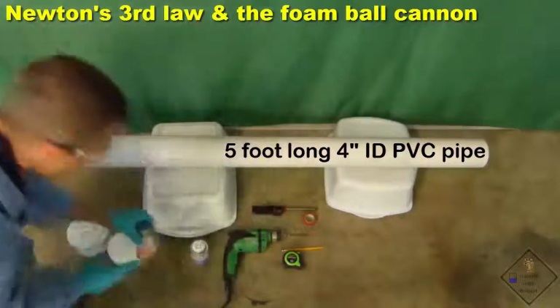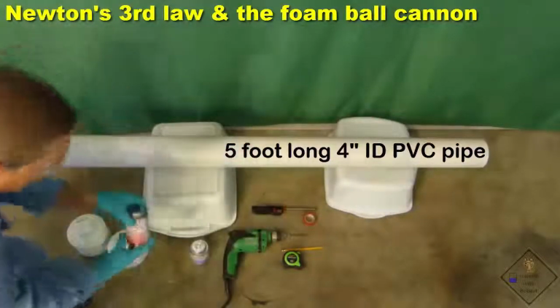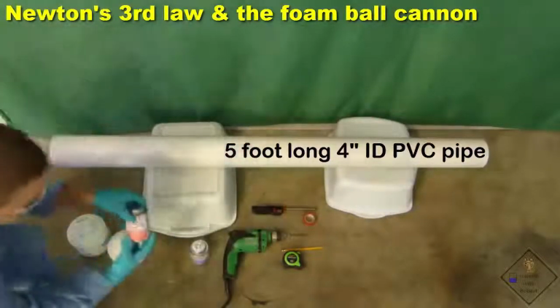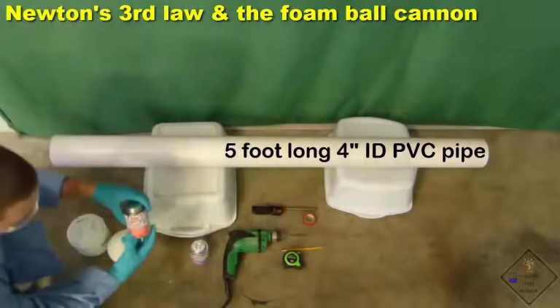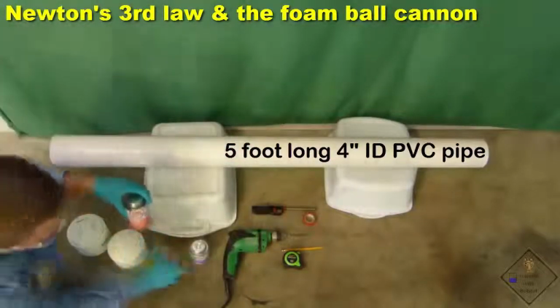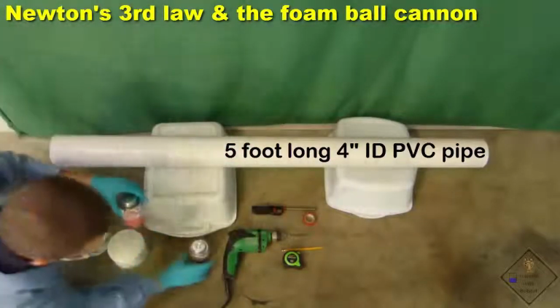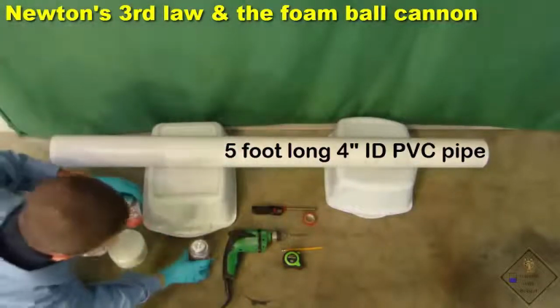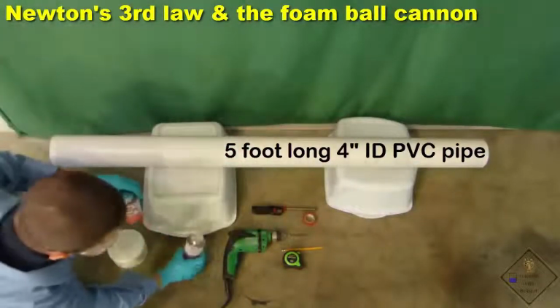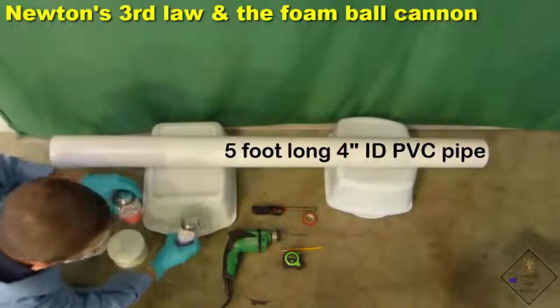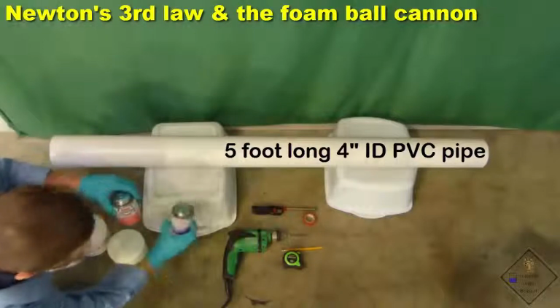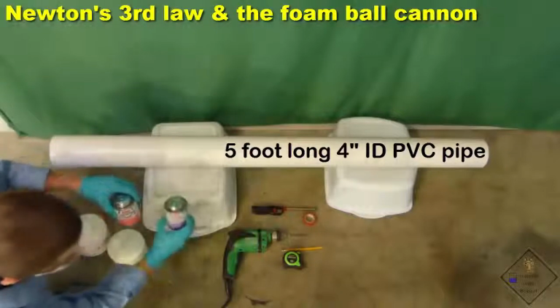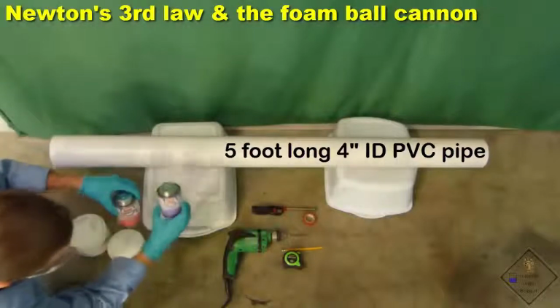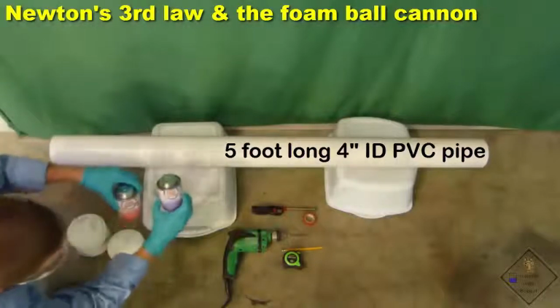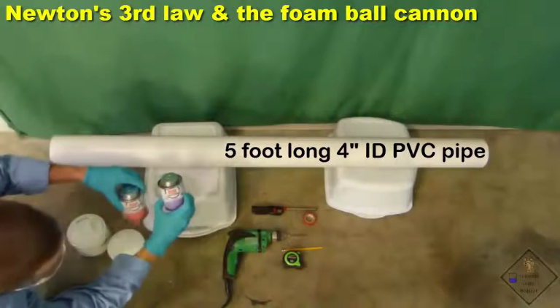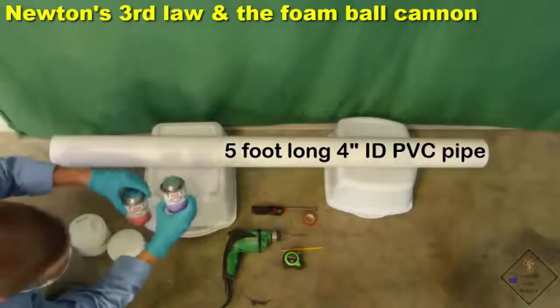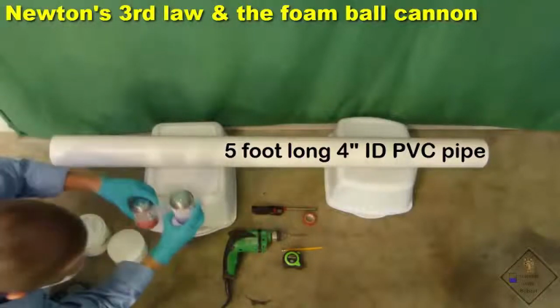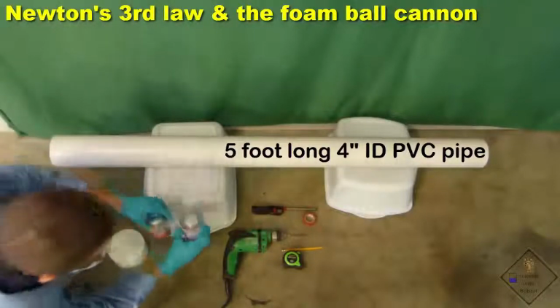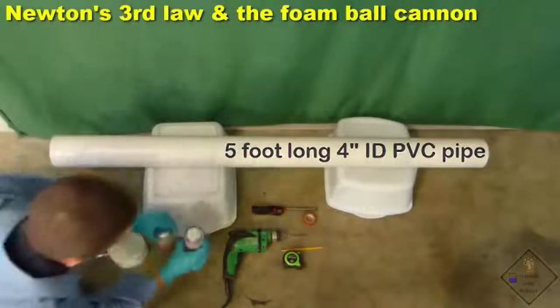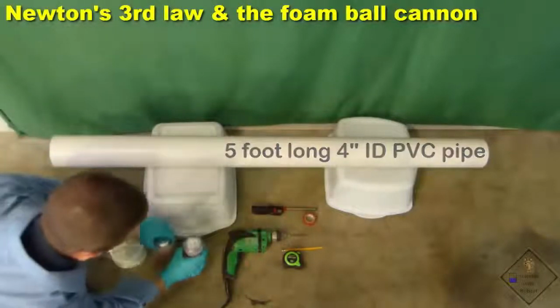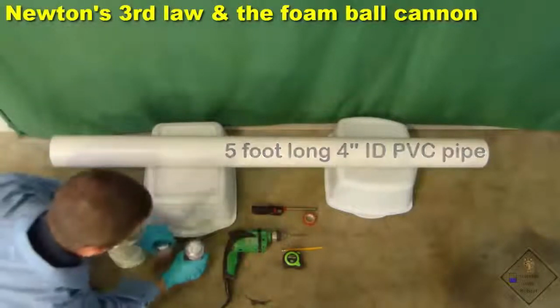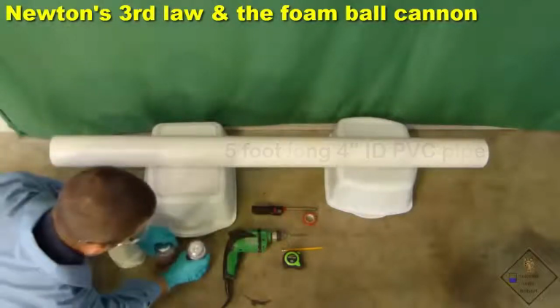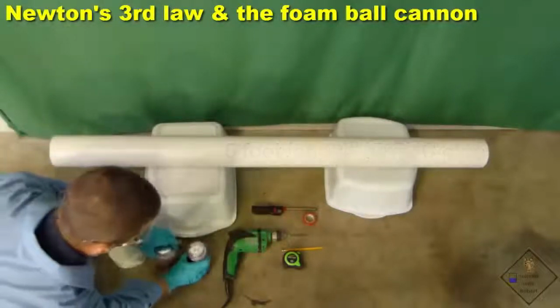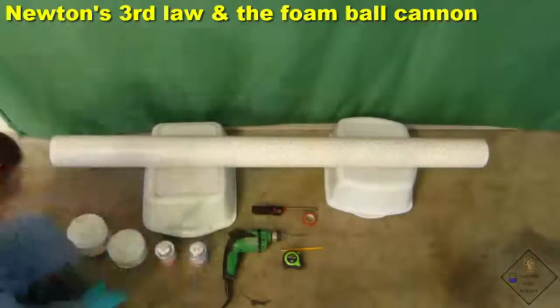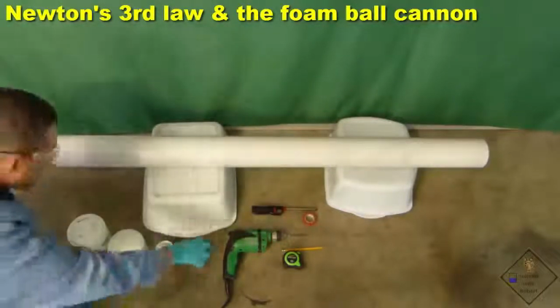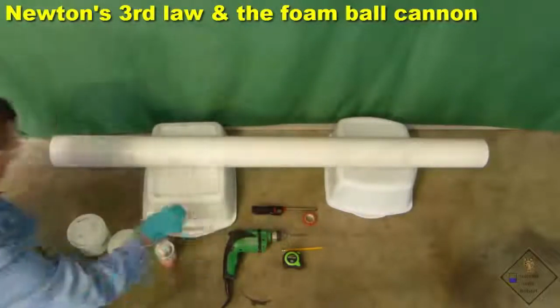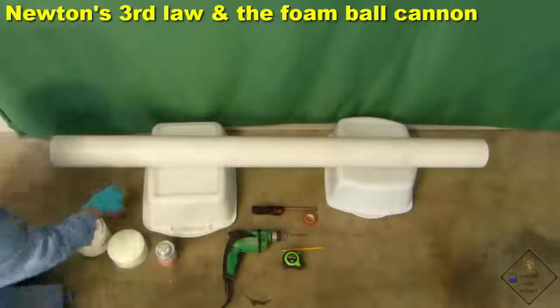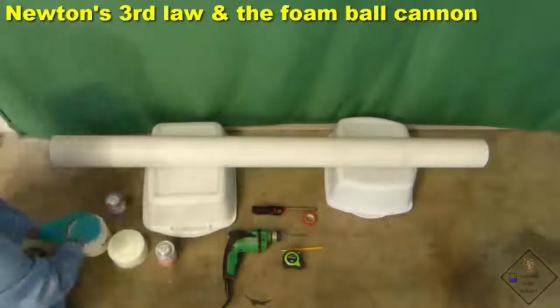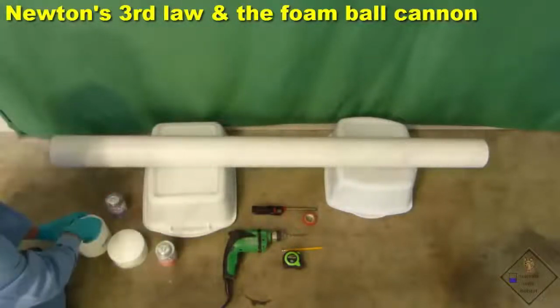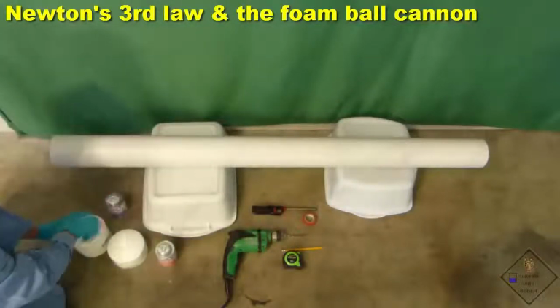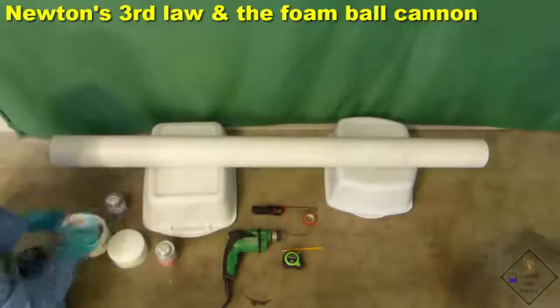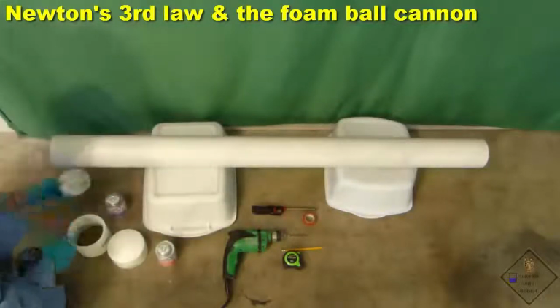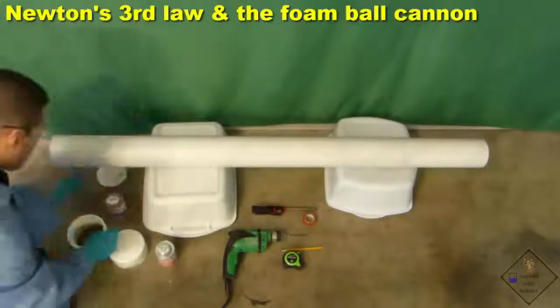Dr. Smith is being sure to follow the instructions closely on applying the primer and cement to the pipe and adapter.